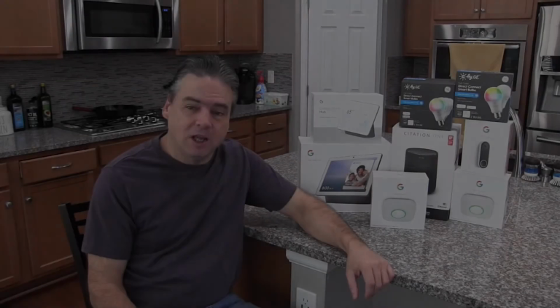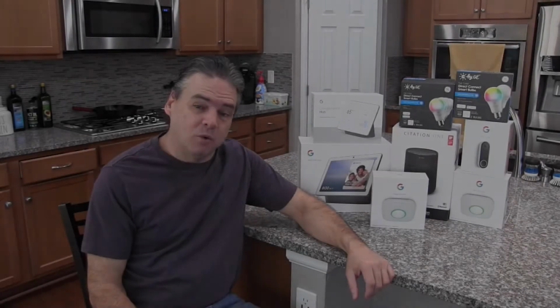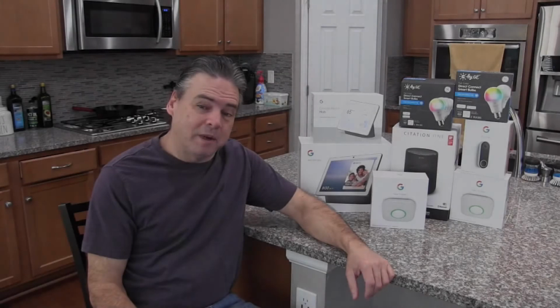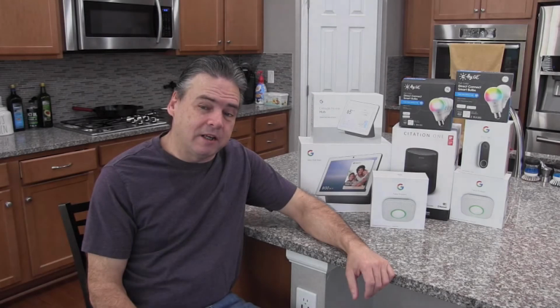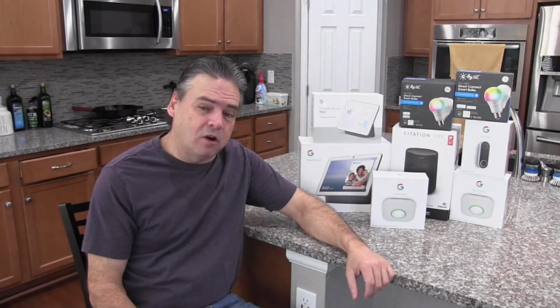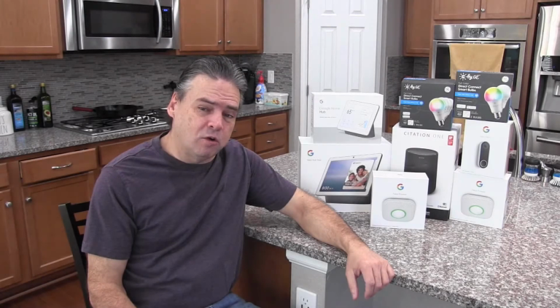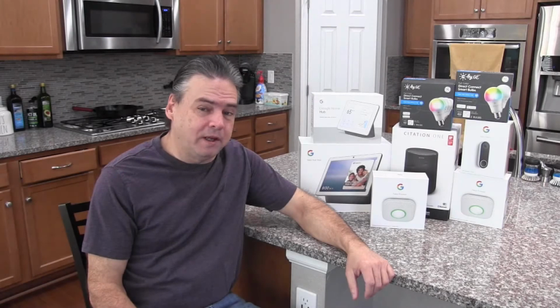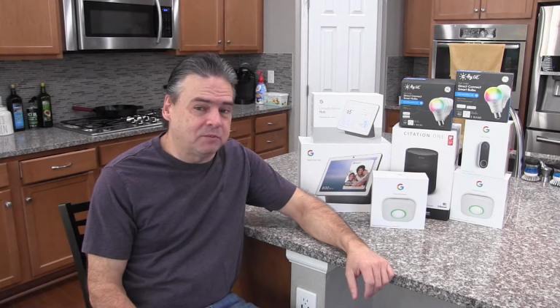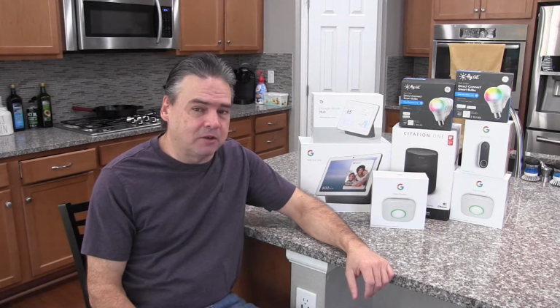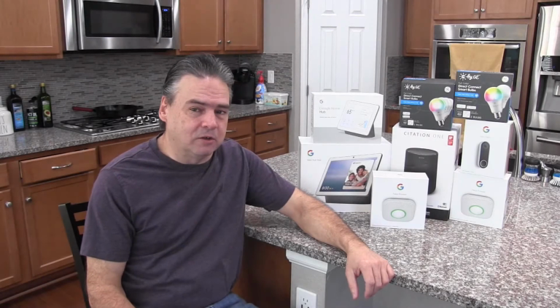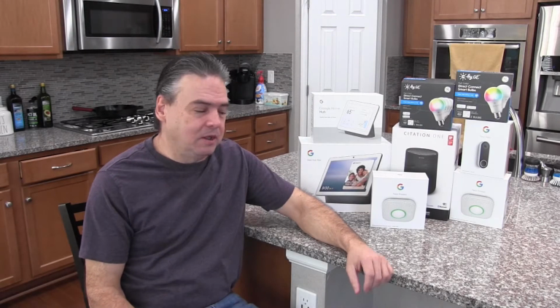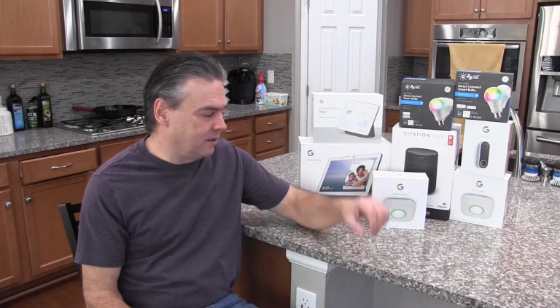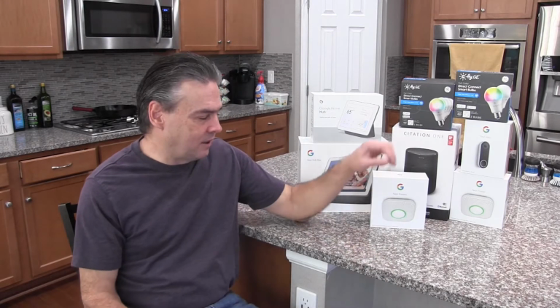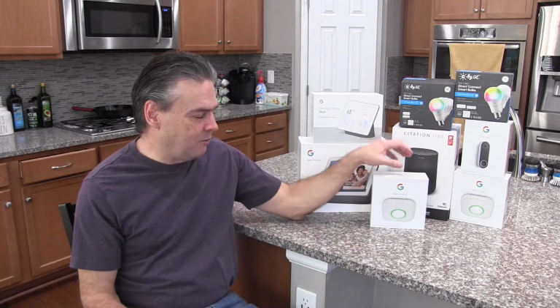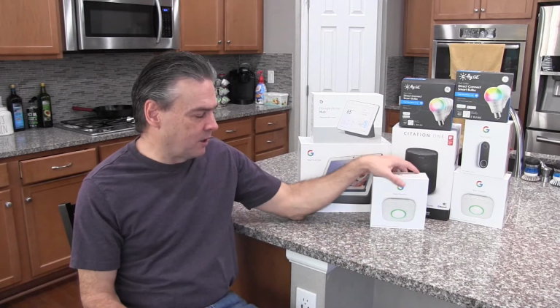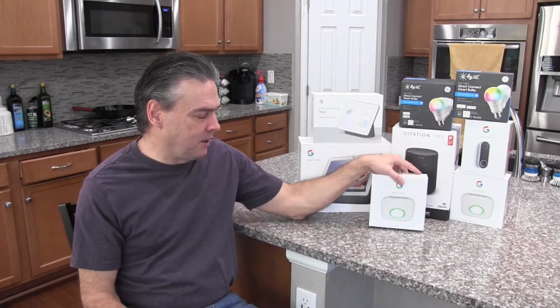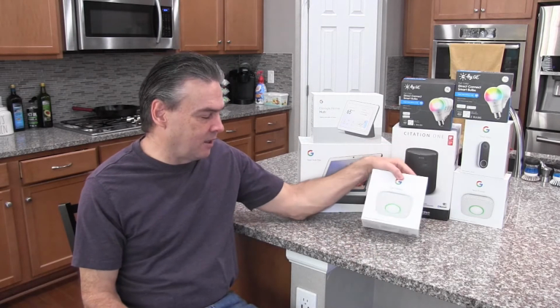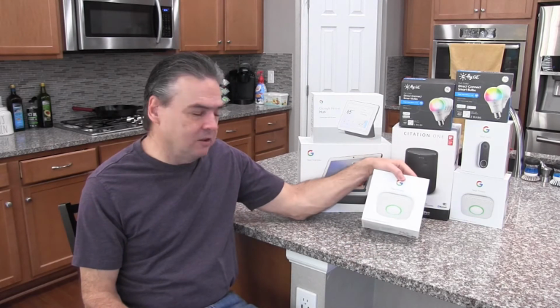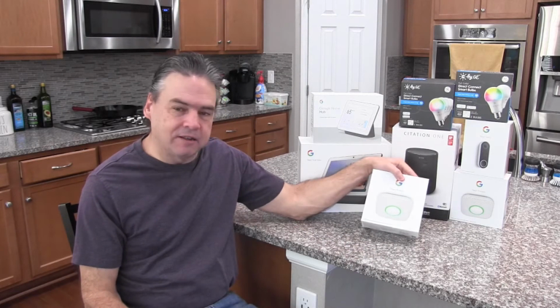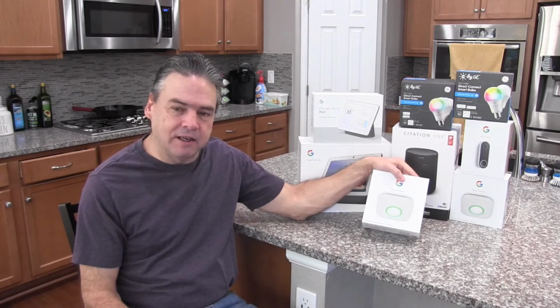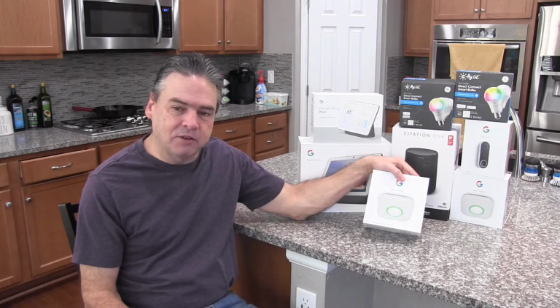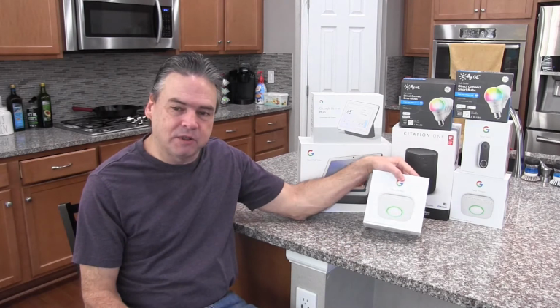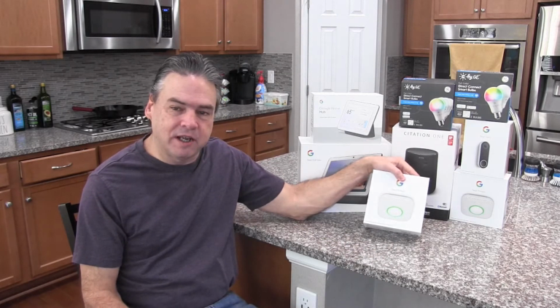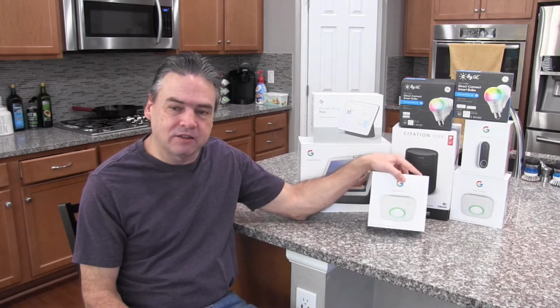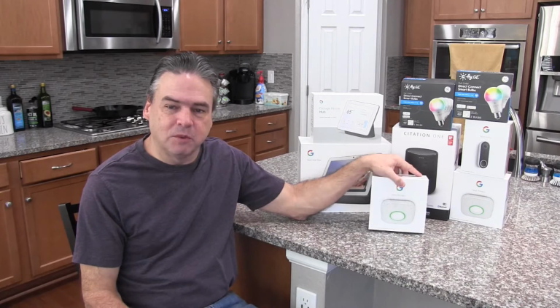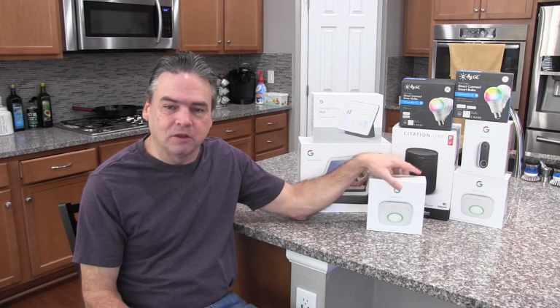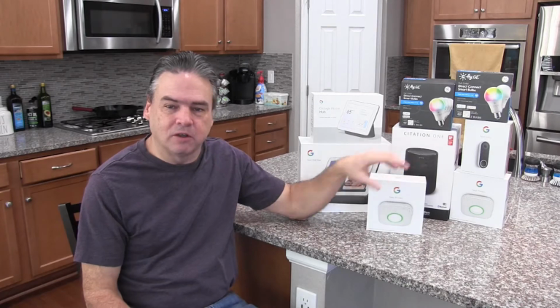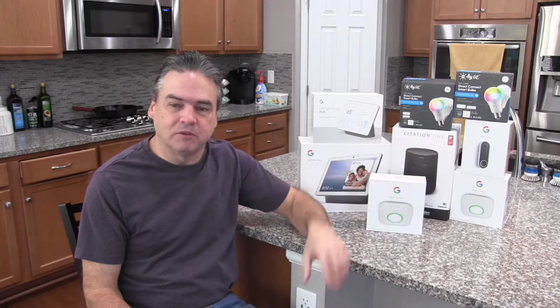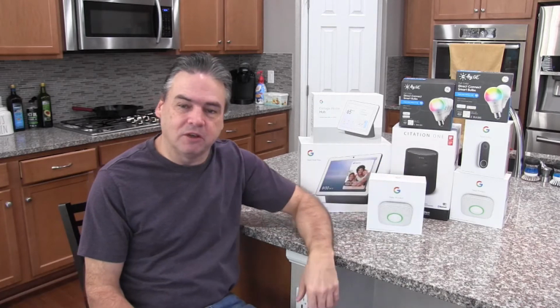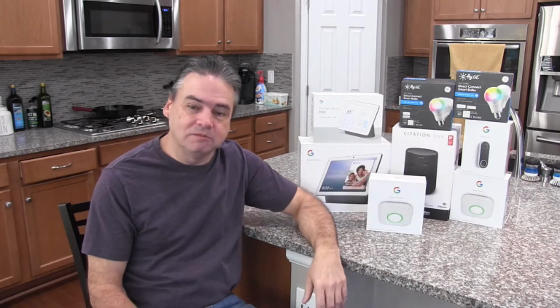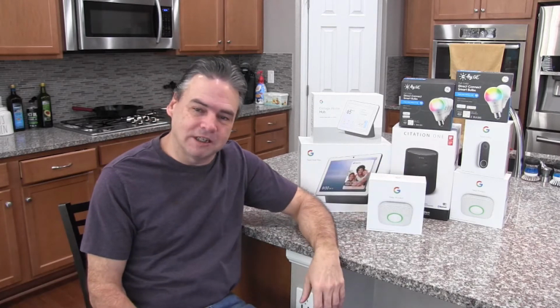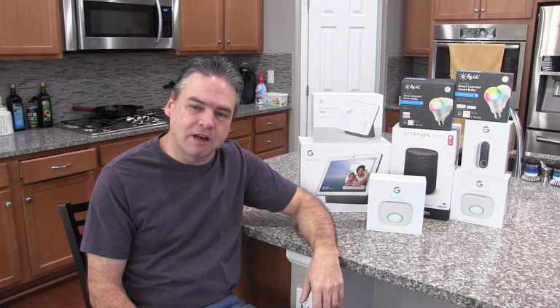We're making our home a smart home, and today we're going to be taking a look at the Nest Protect Smoke Alarm, so stick around.